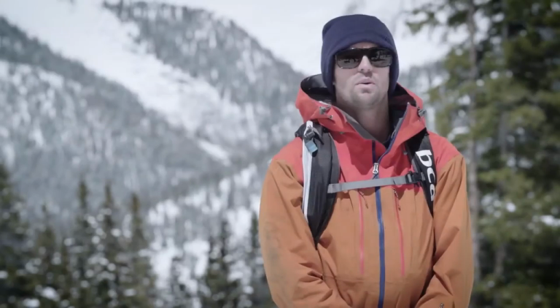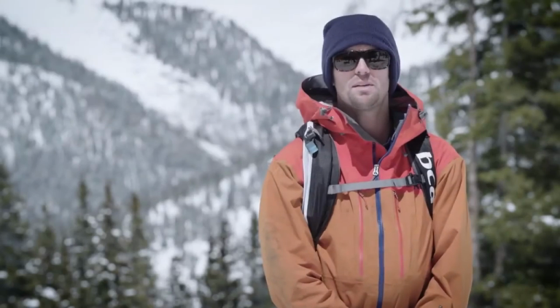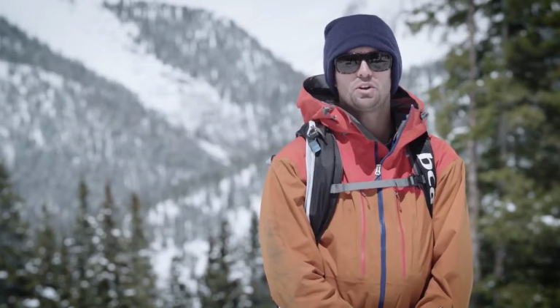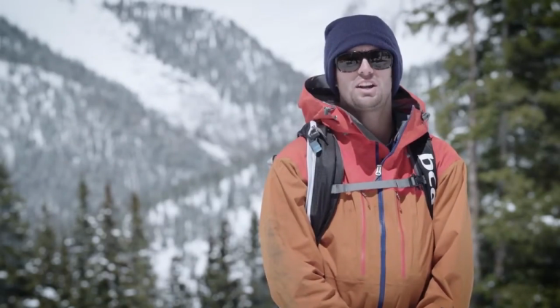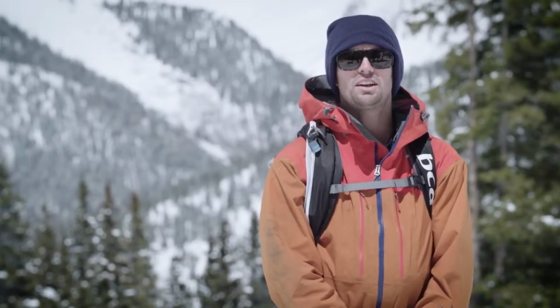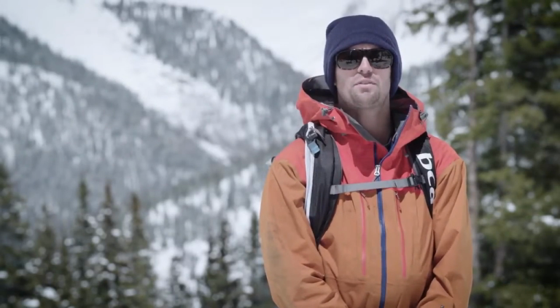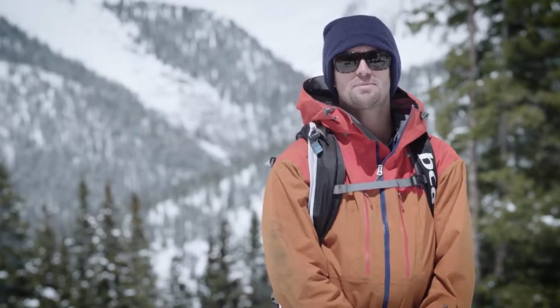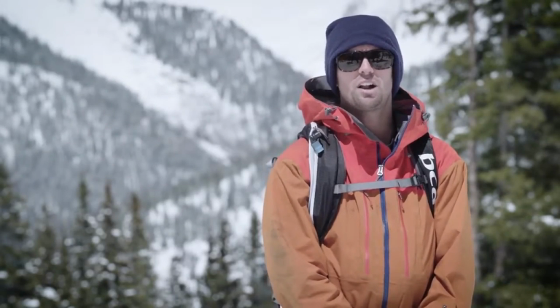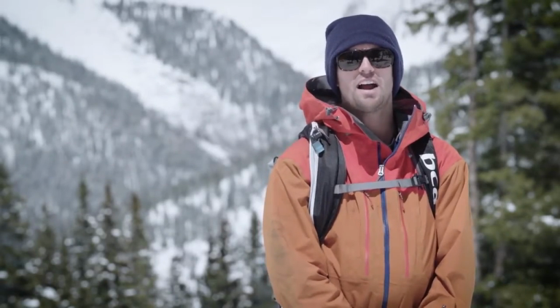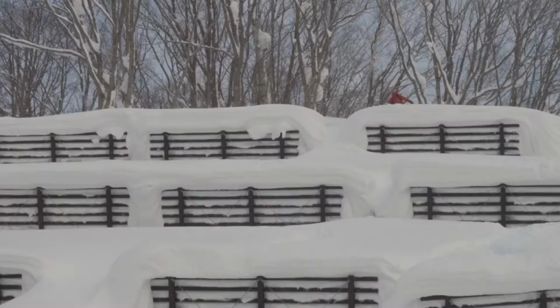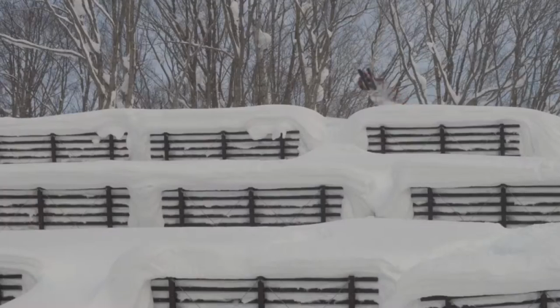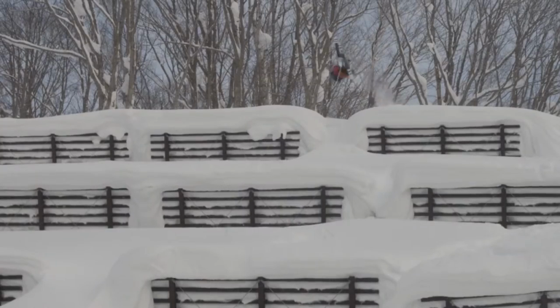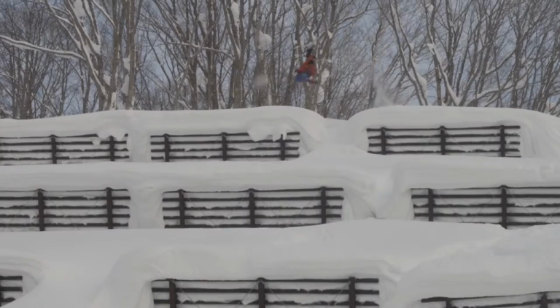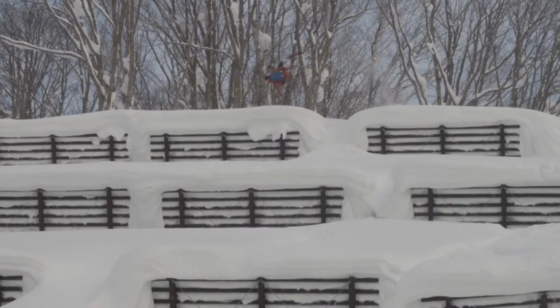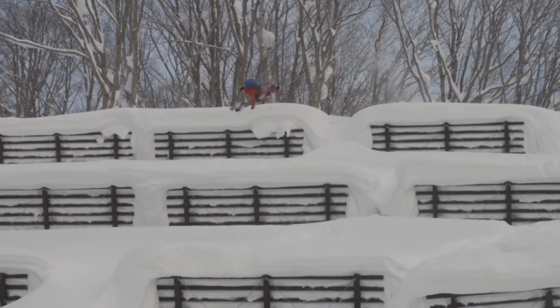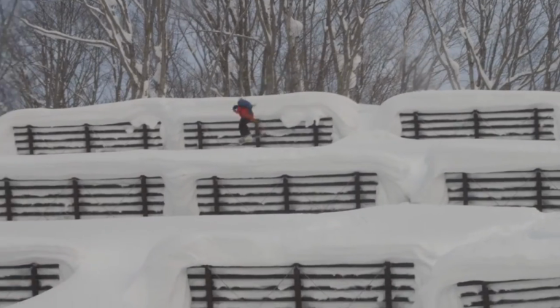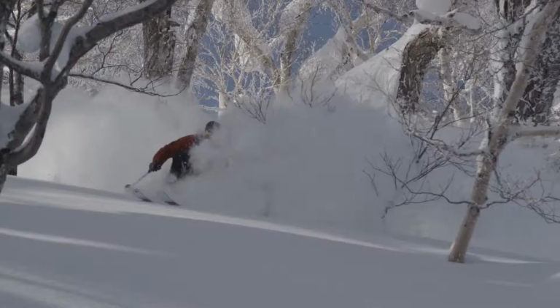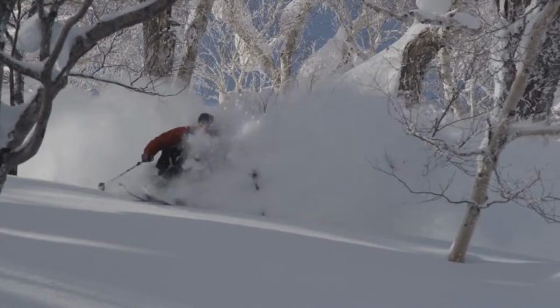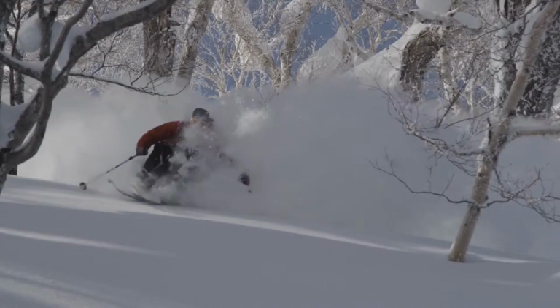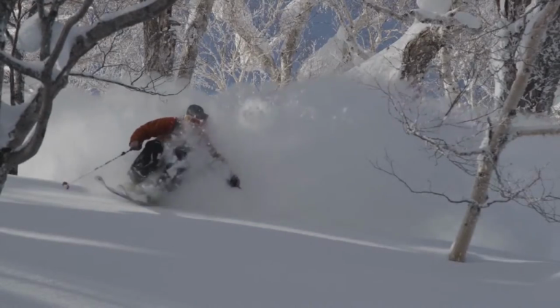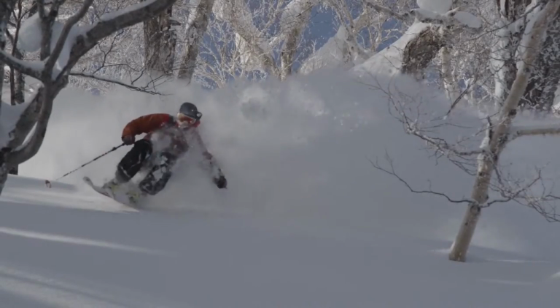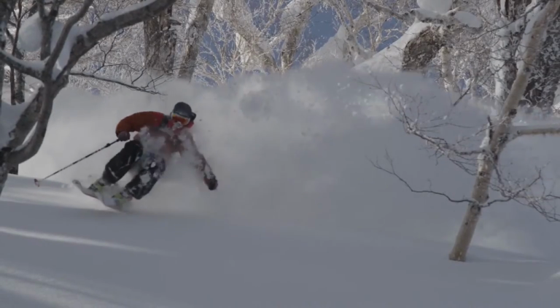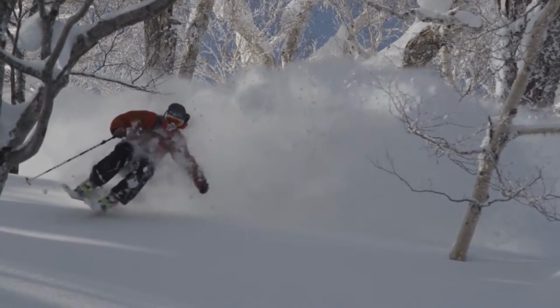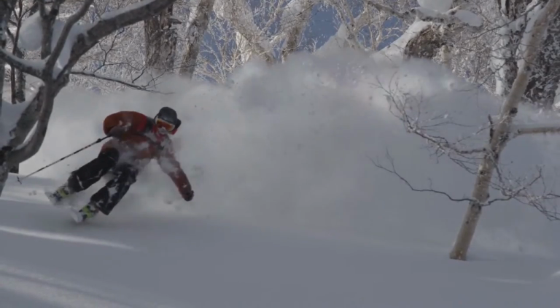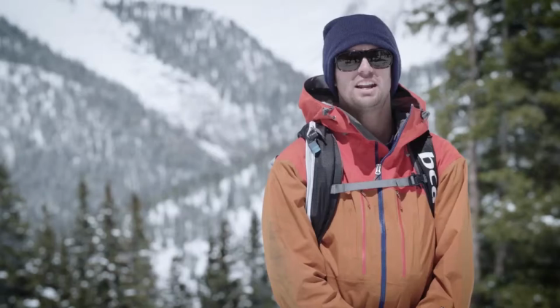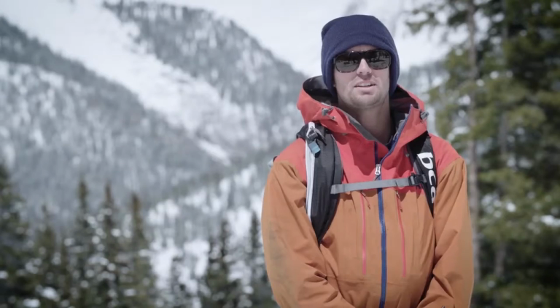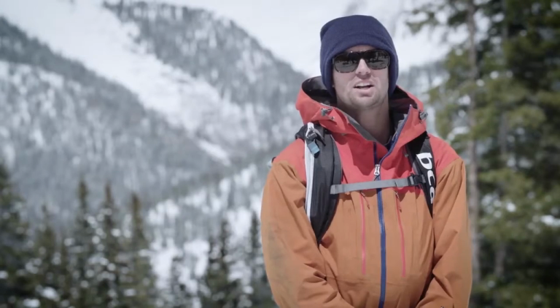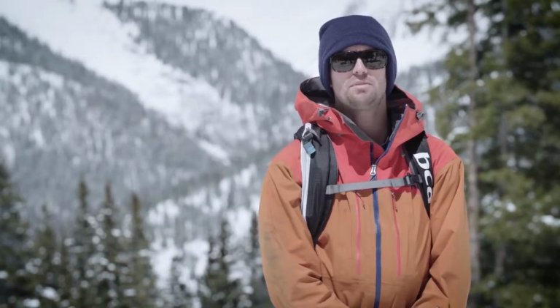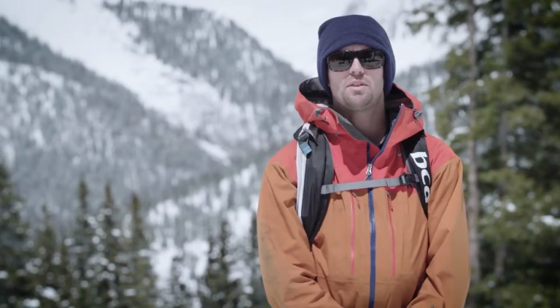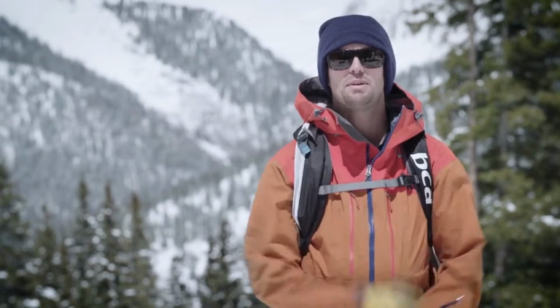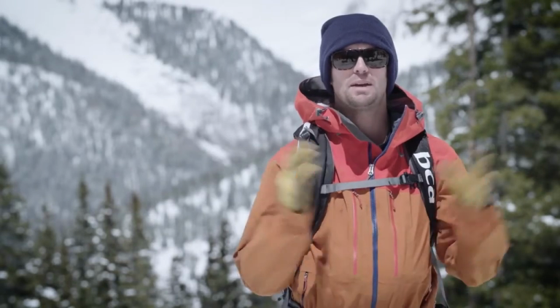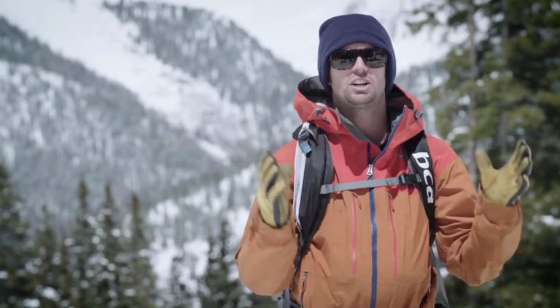What's up, Coulter Hinchcliffe from Aspen, Colorado, professional skier, and I have filmed with TGR. Today I'm going to talk to you about the big picture.